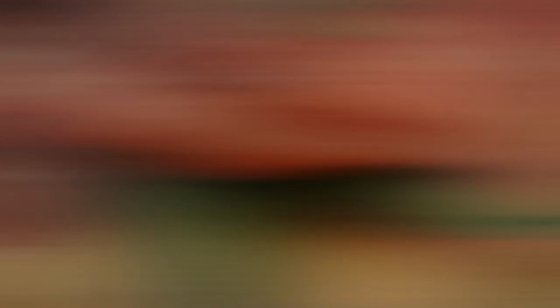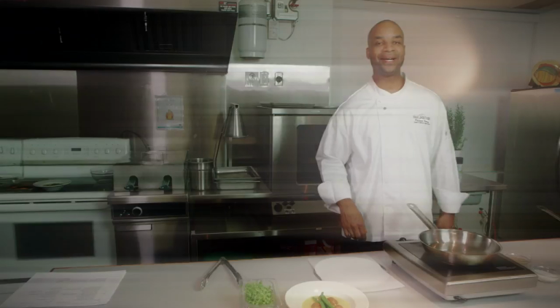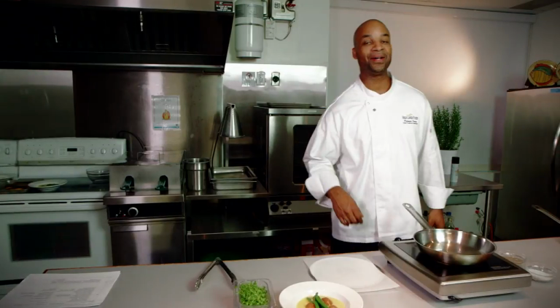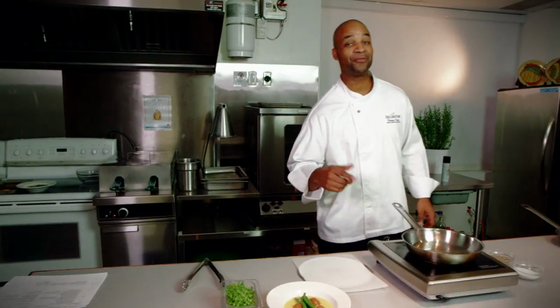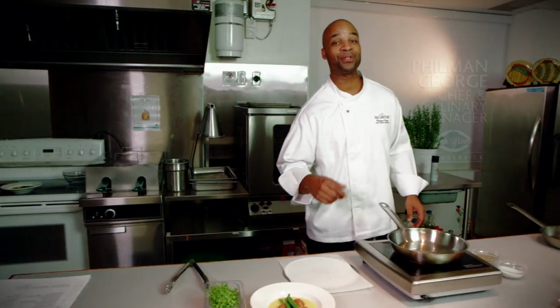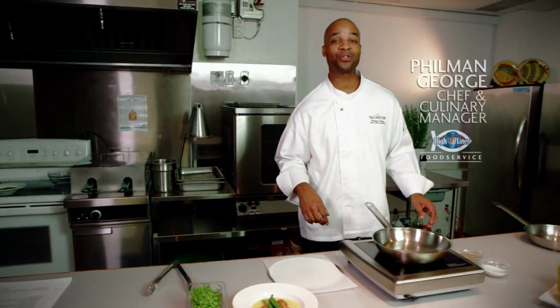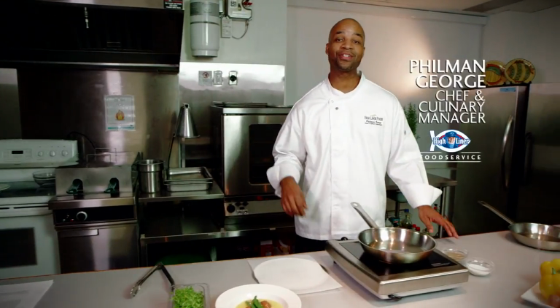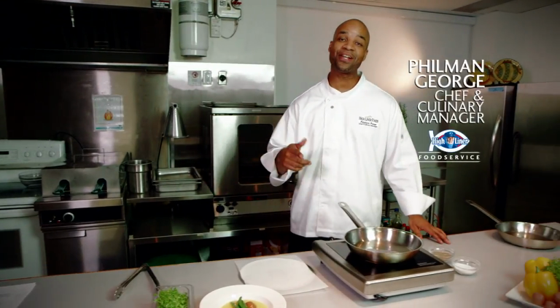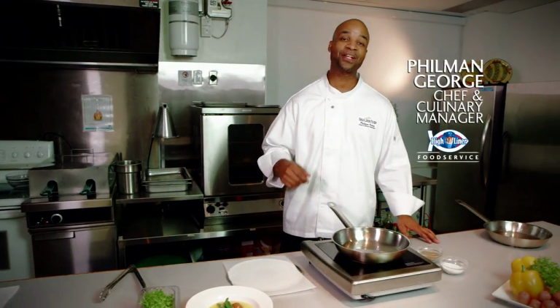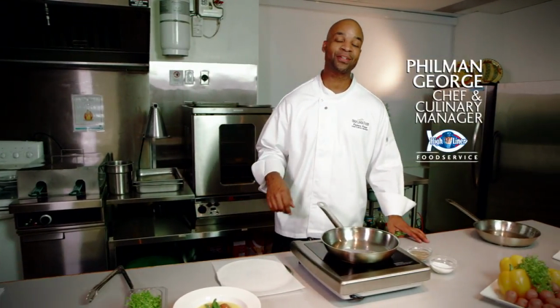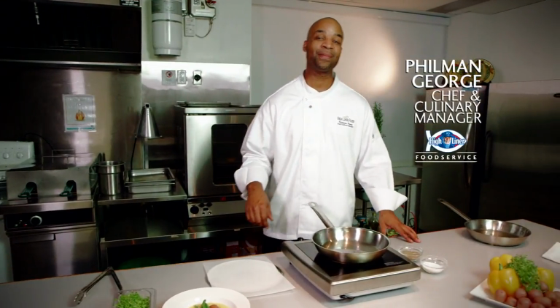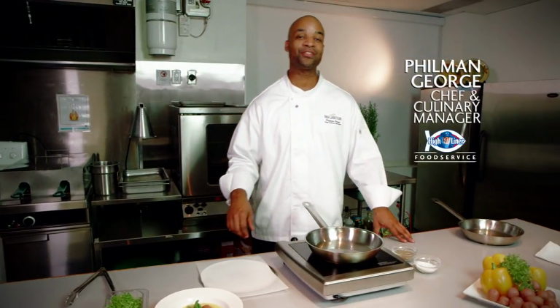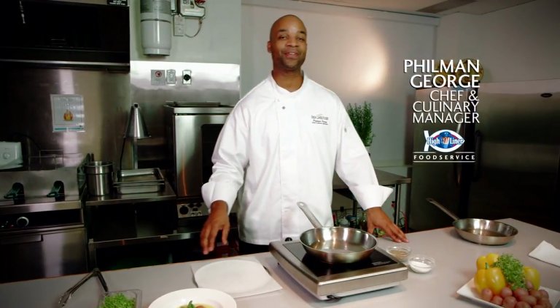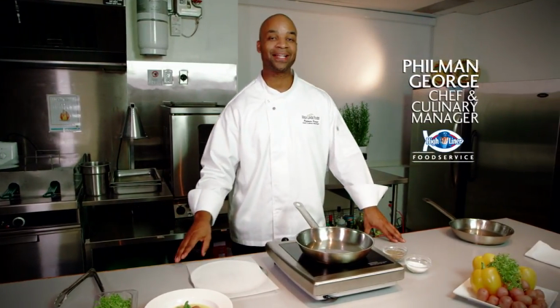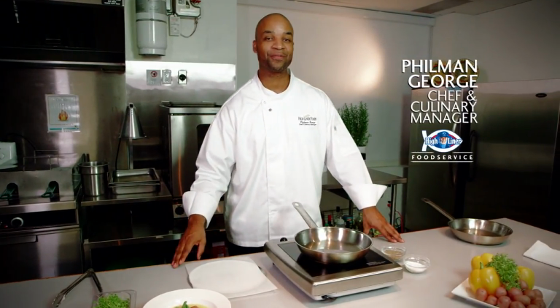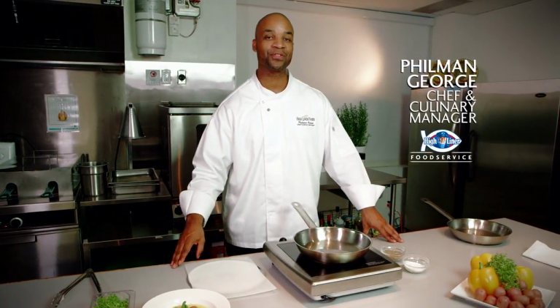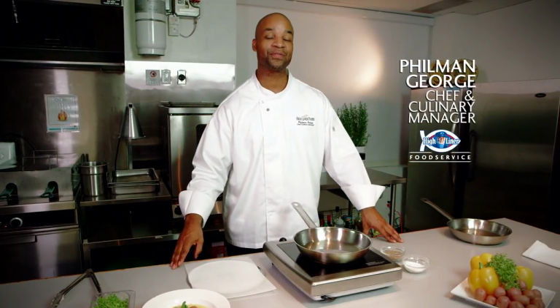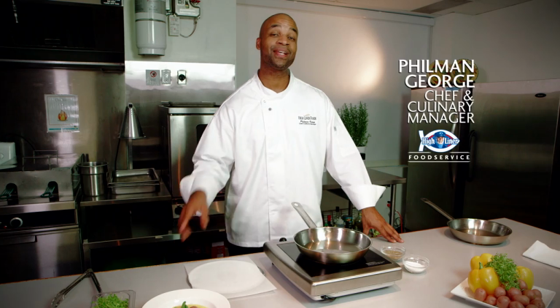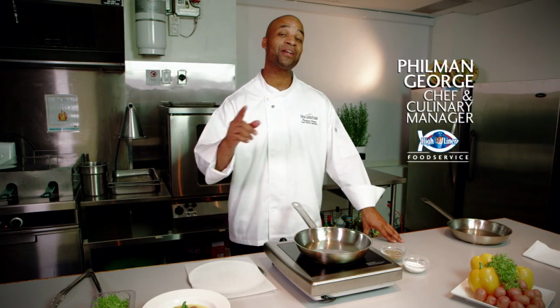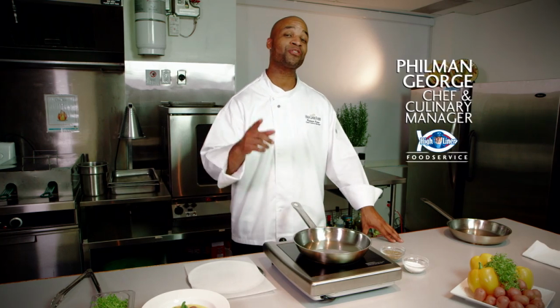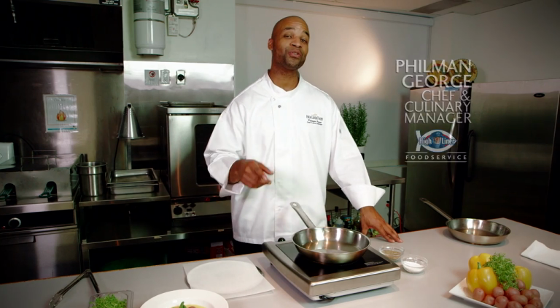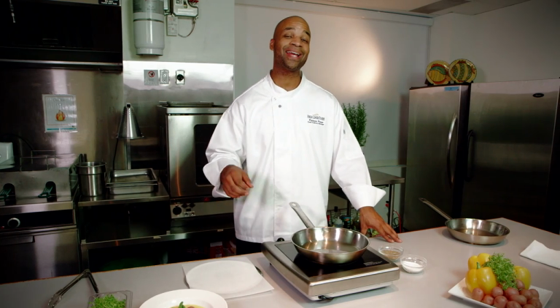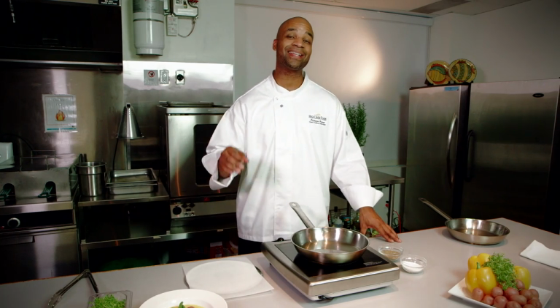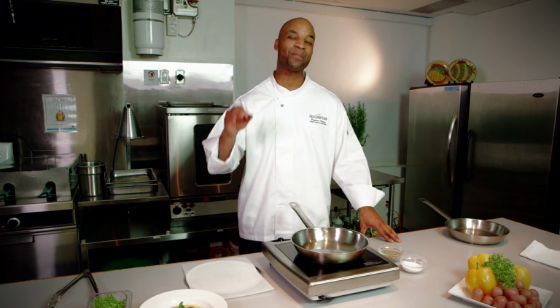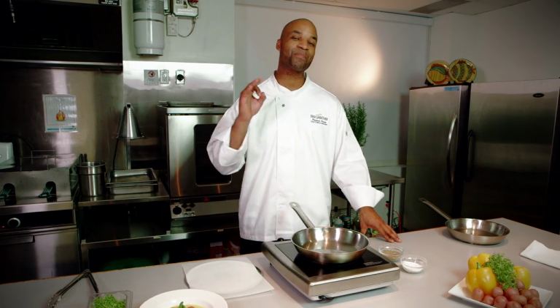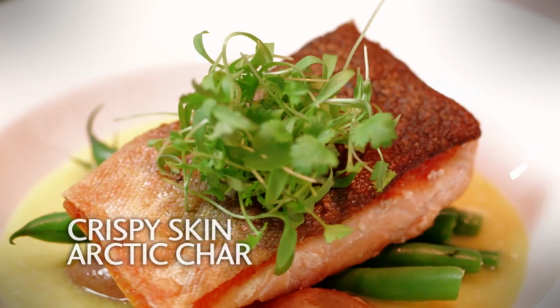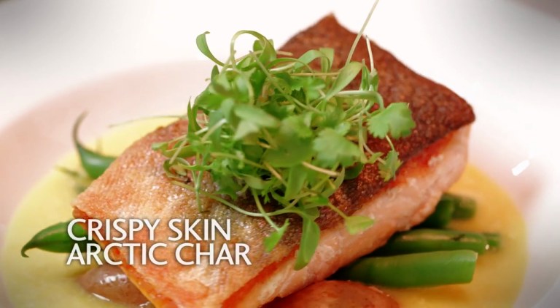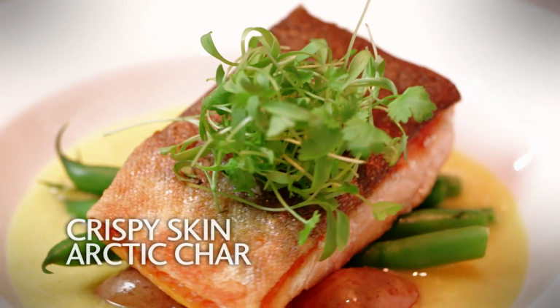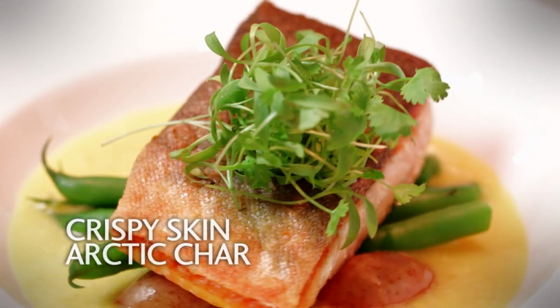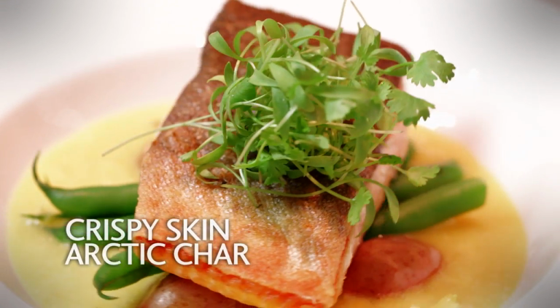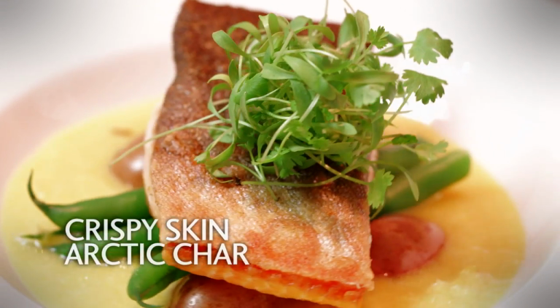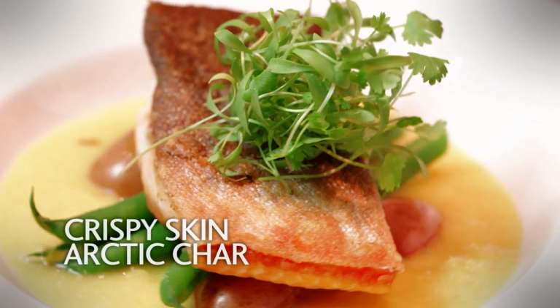Hi, I'm Philman George, Chef and Culinary Manager for Highliner Food Service, here to show you how to get the perfect crispy skin arctic char.